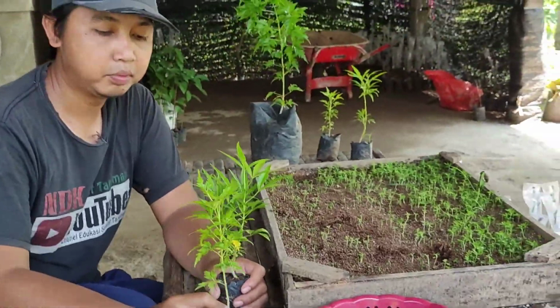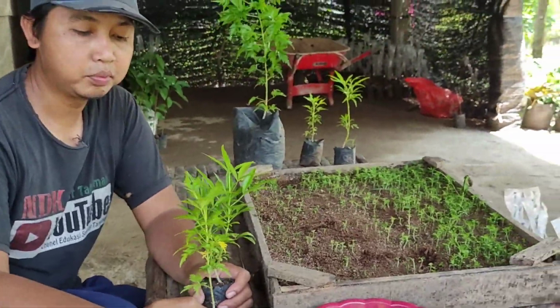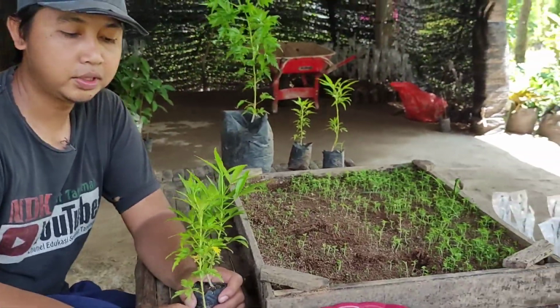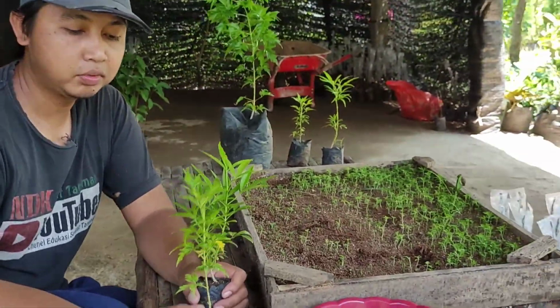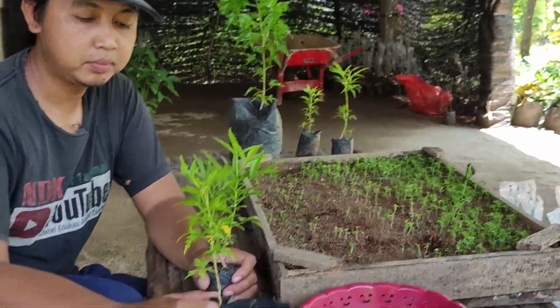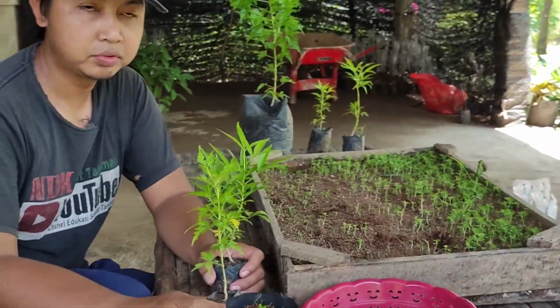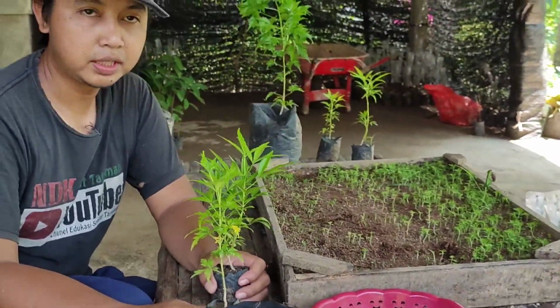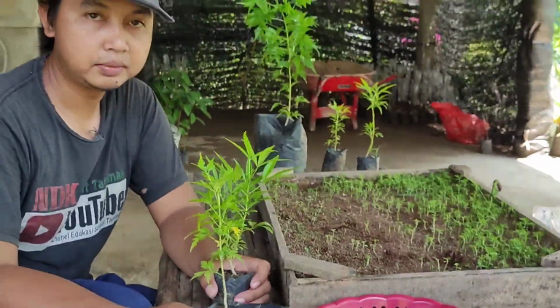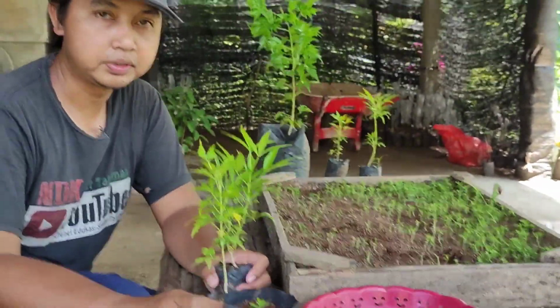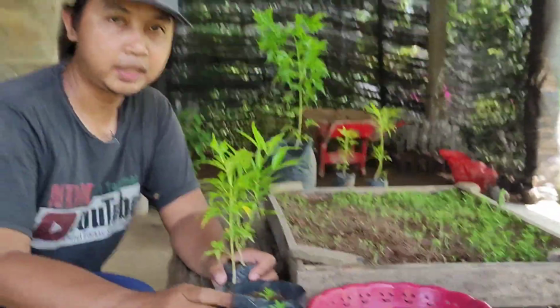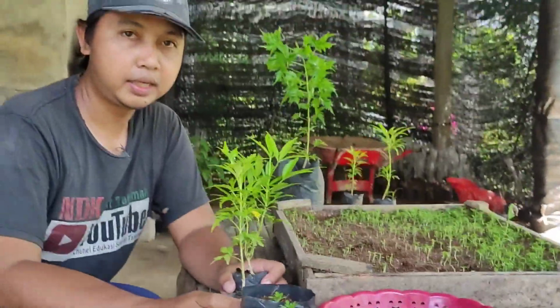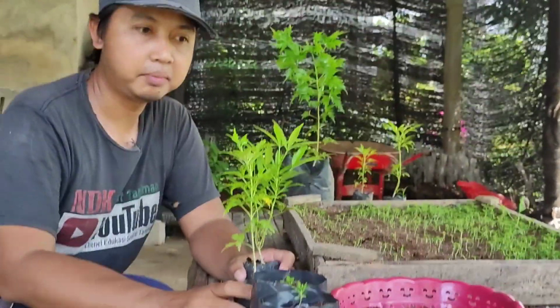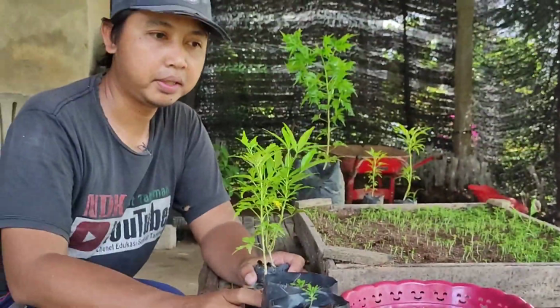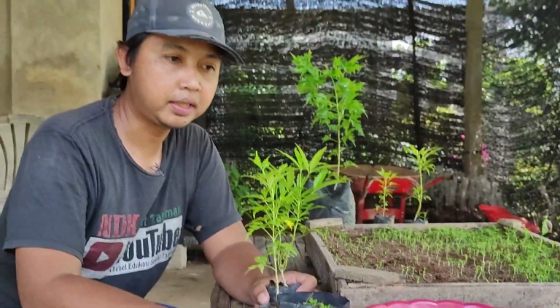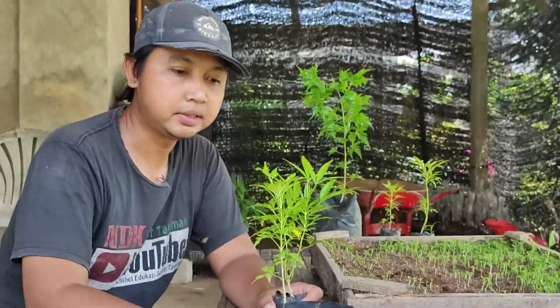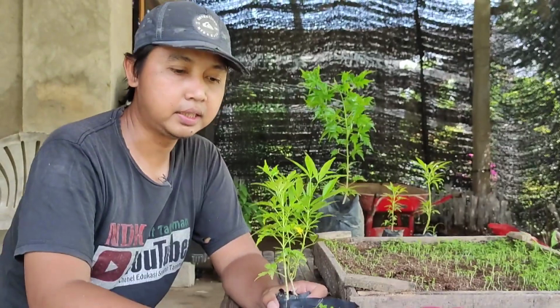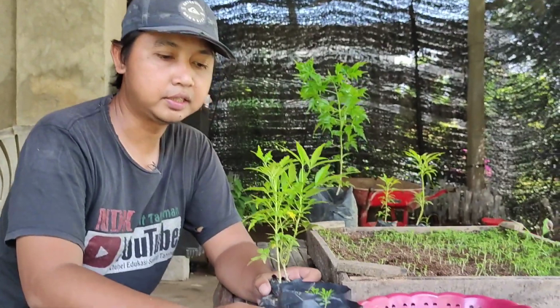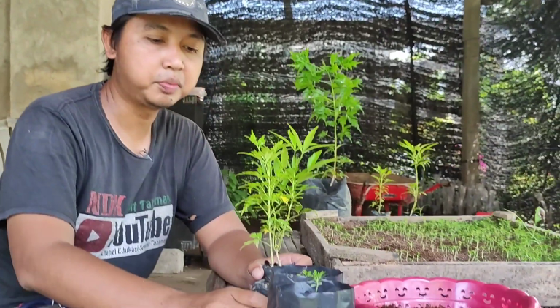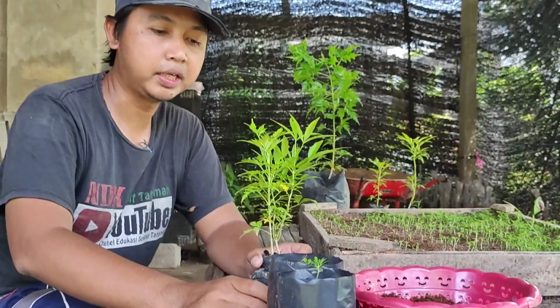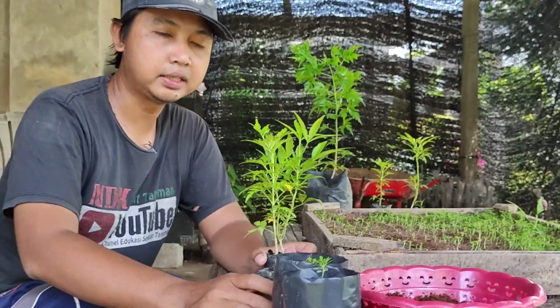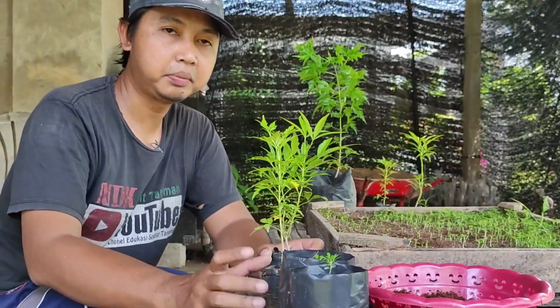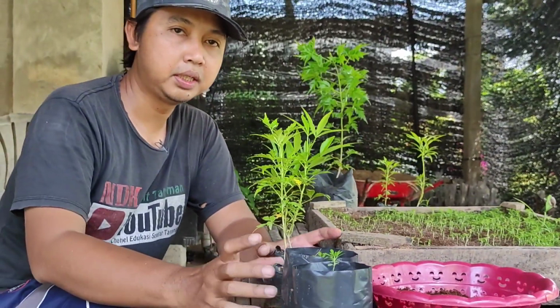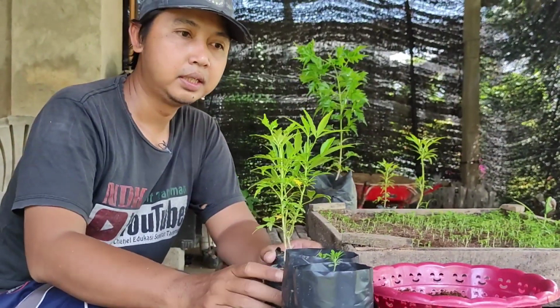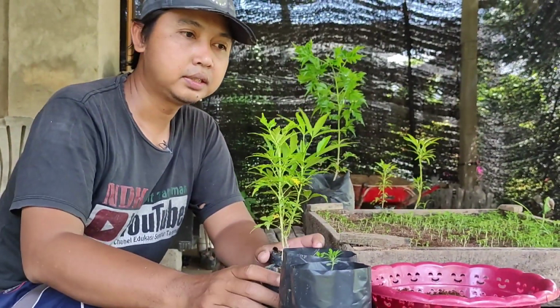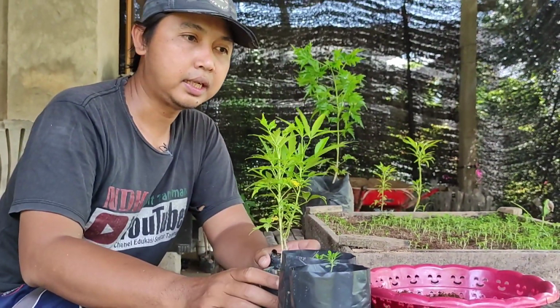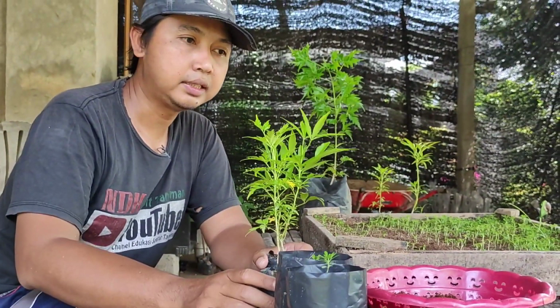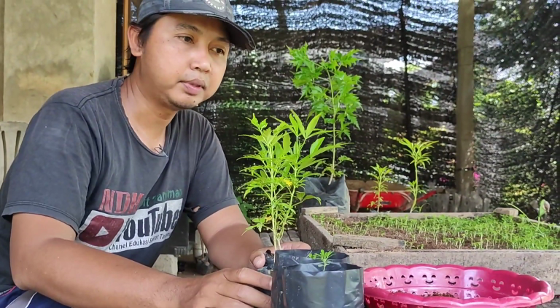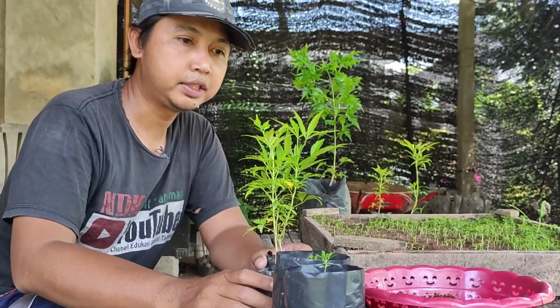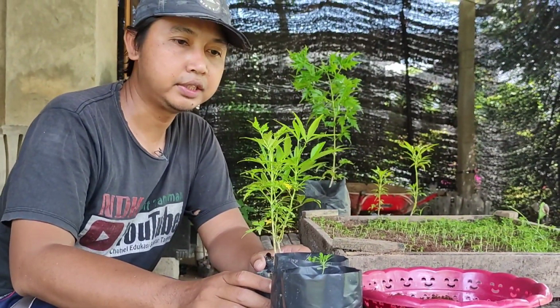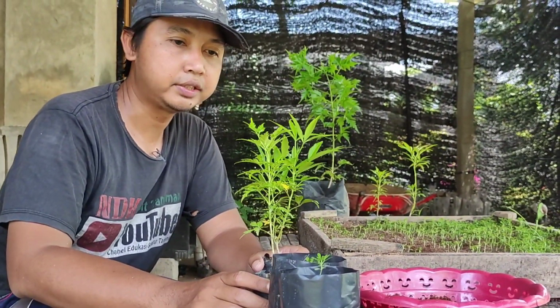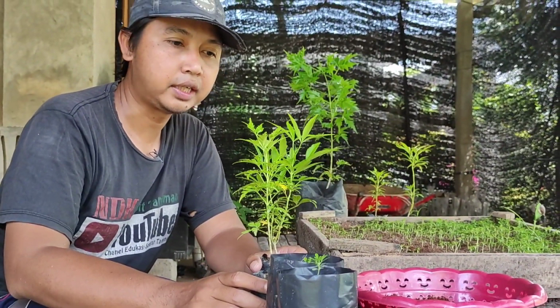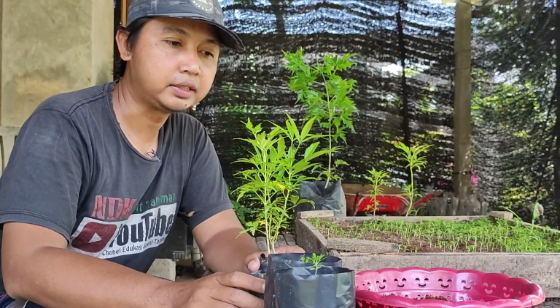Pupuknya 2 minggu sekali bisa, NPK, Zeta, dan sebagainya. Tapi skalanya masih kecil sekali.